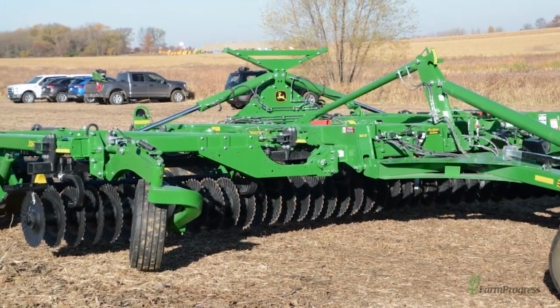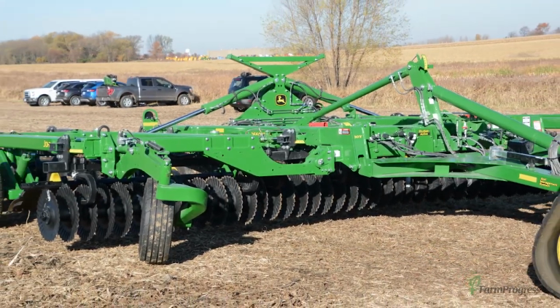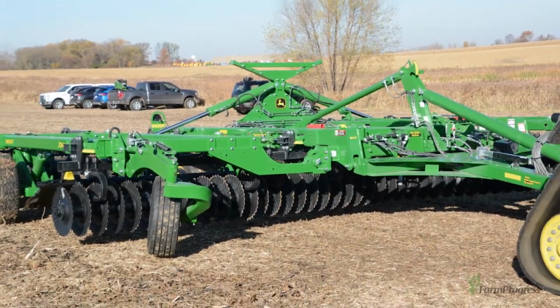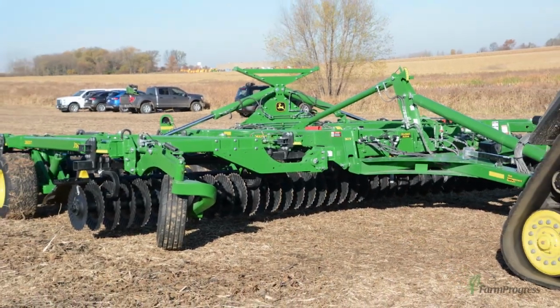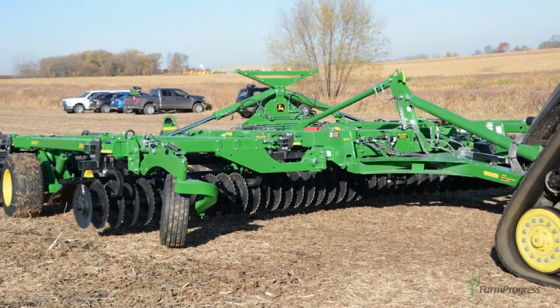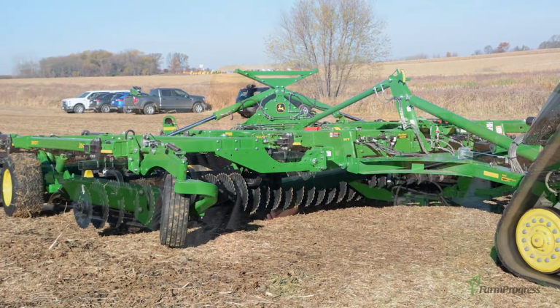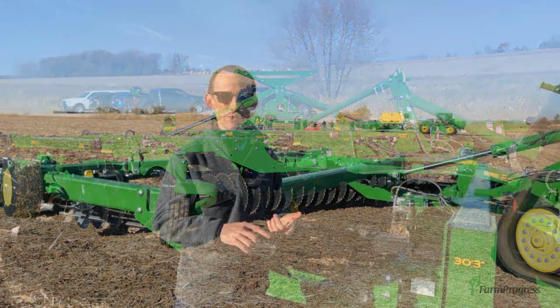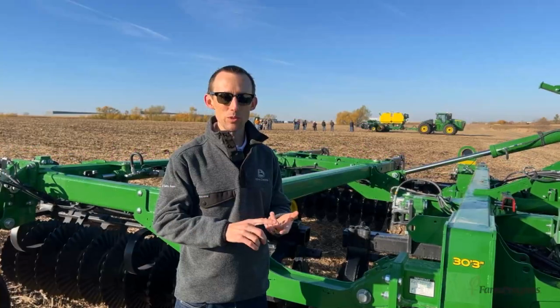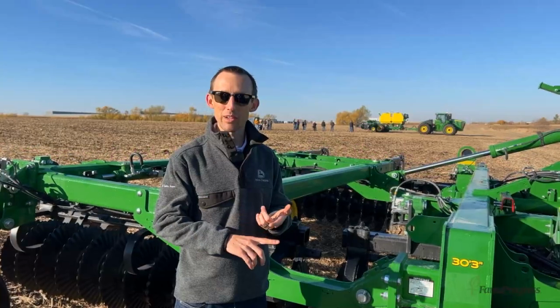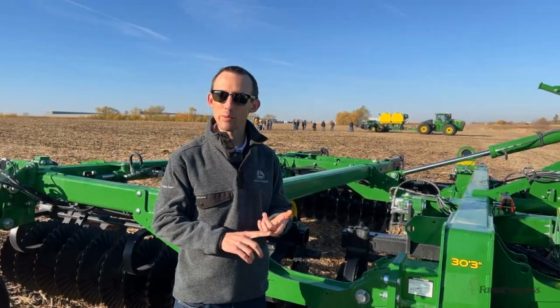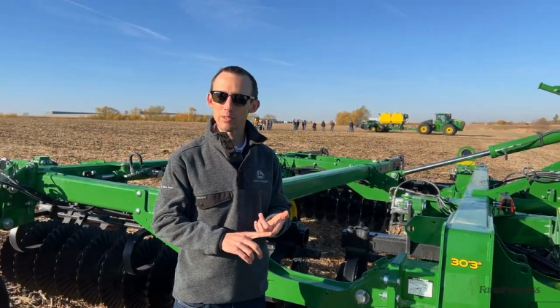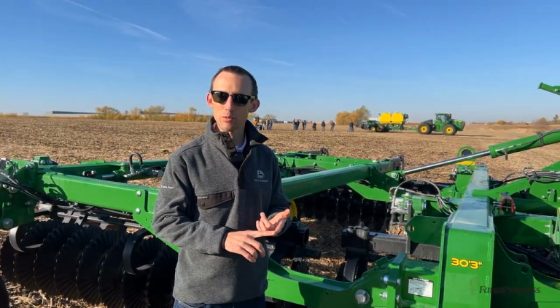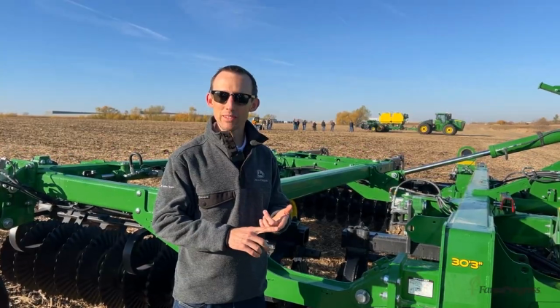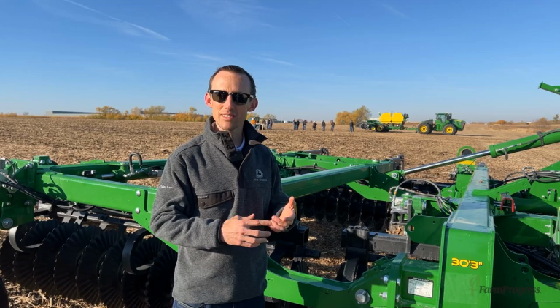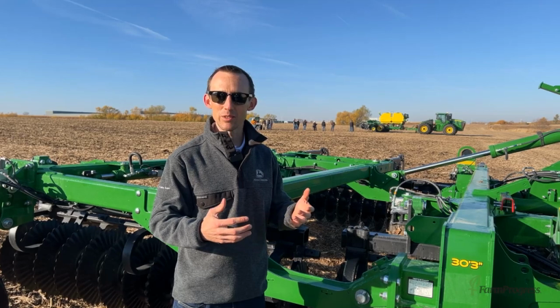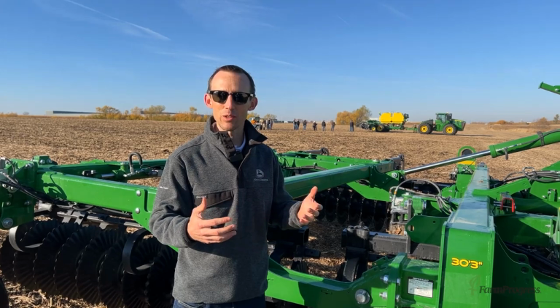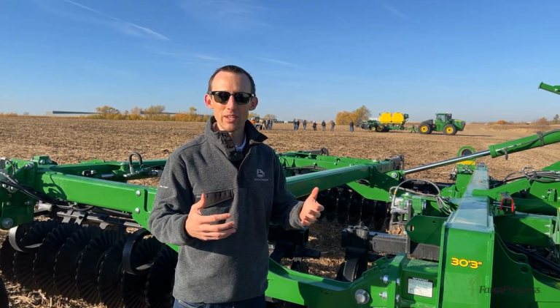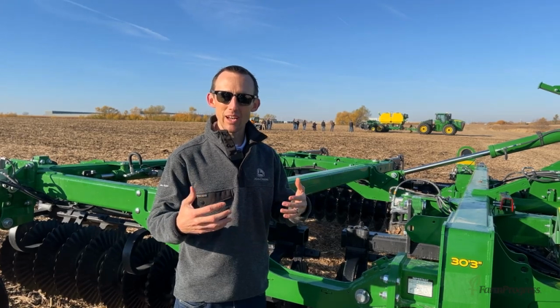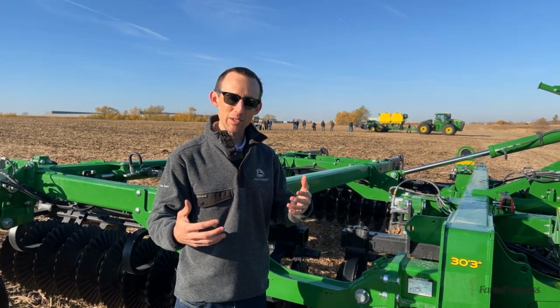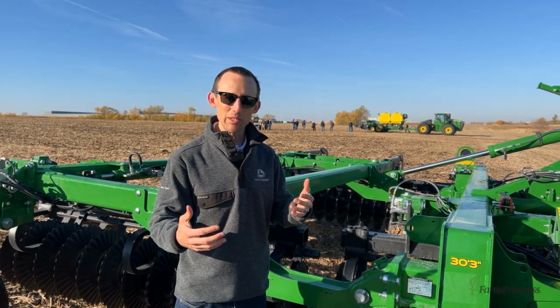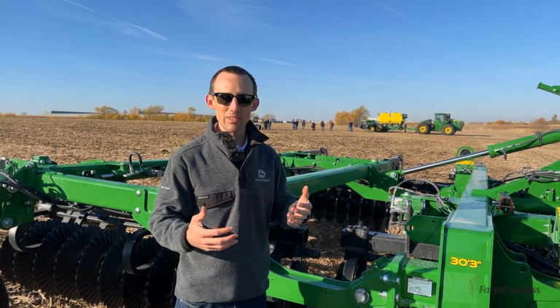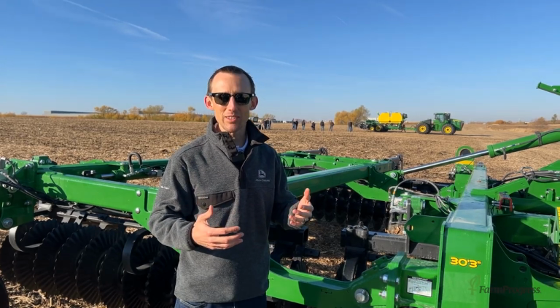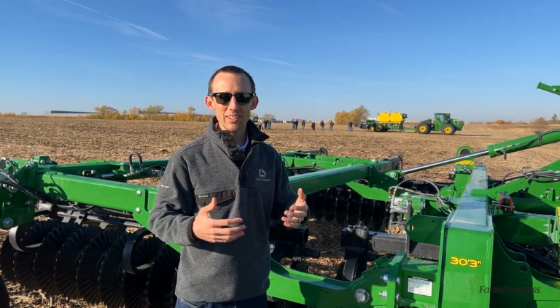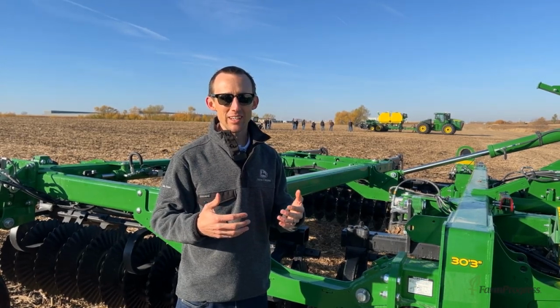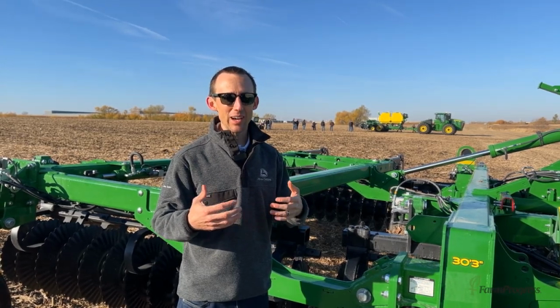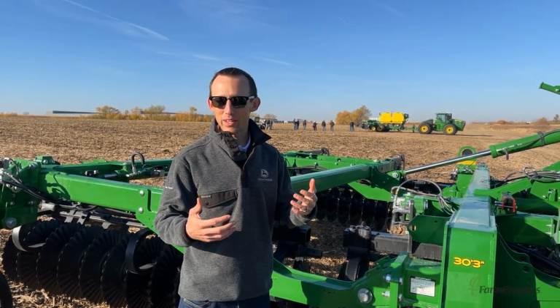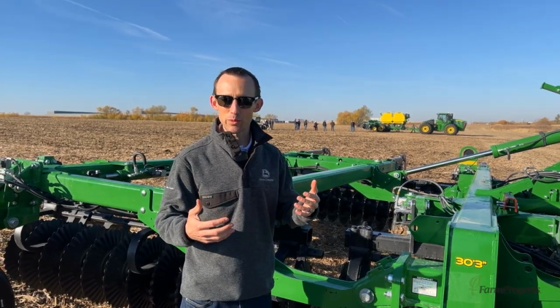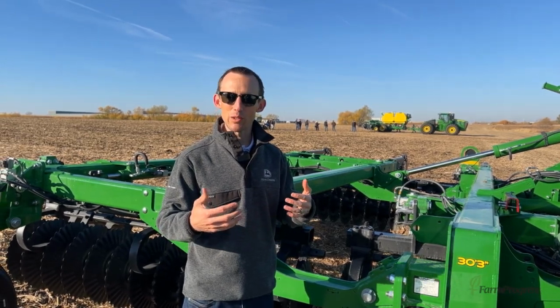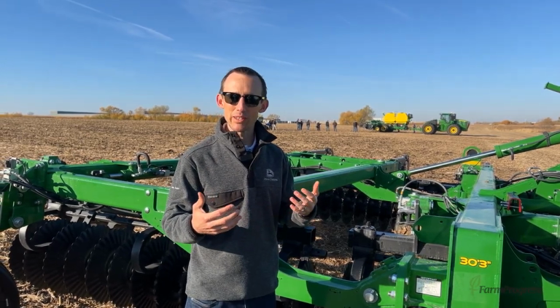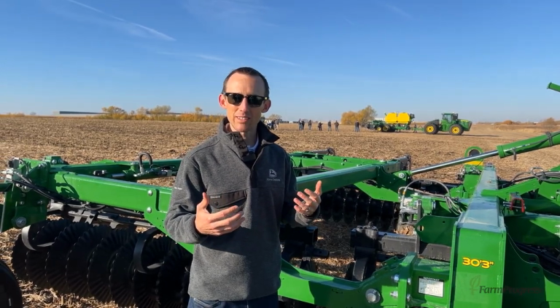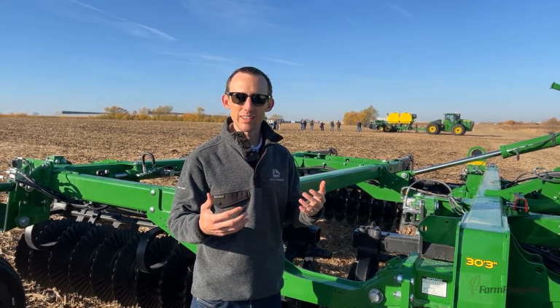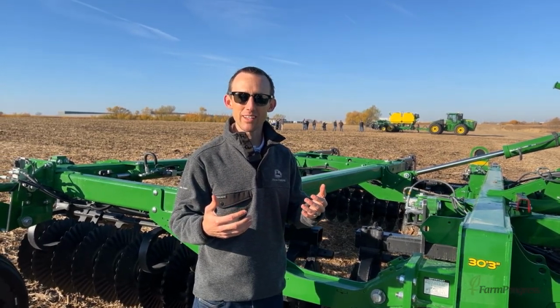TruSet also enables you to document your tillage passes so you know how deep you tilled, how fast you were going, things like that.